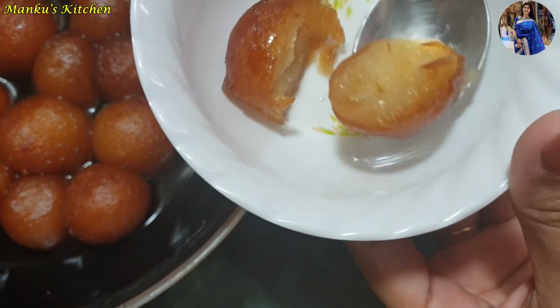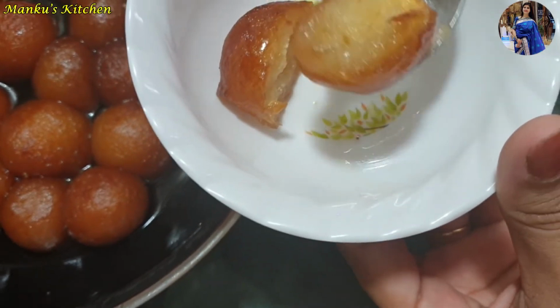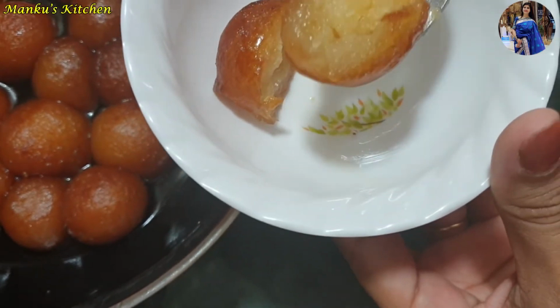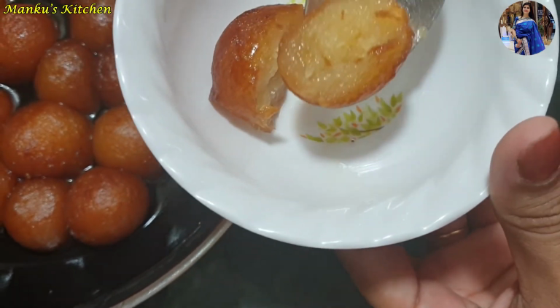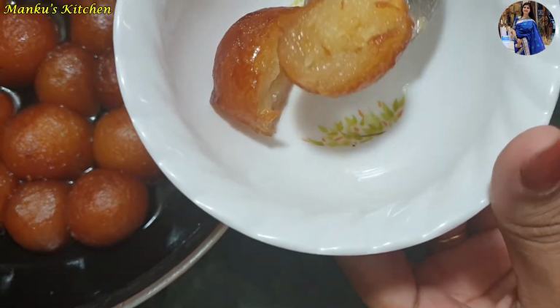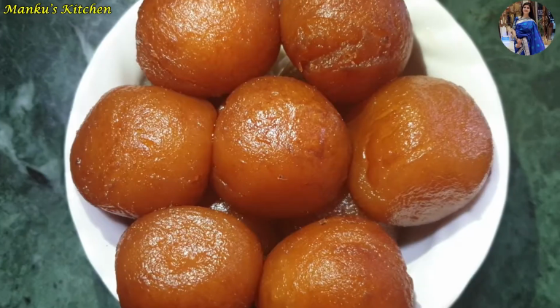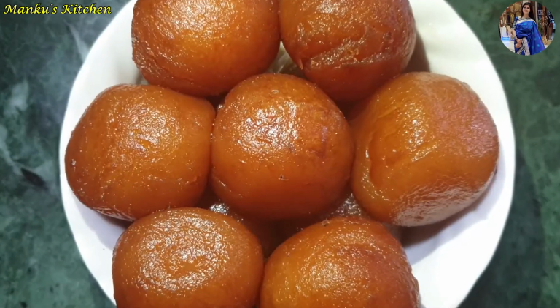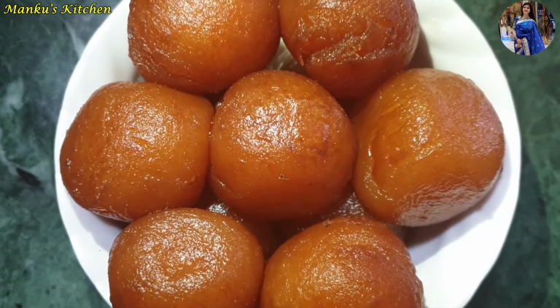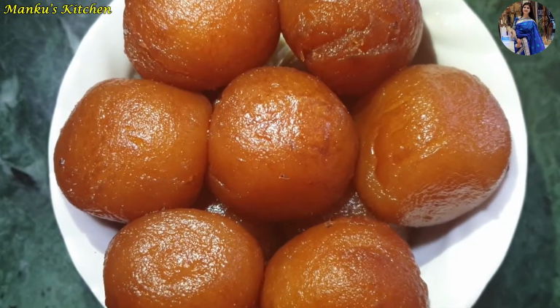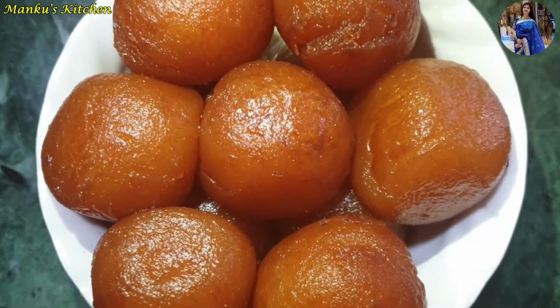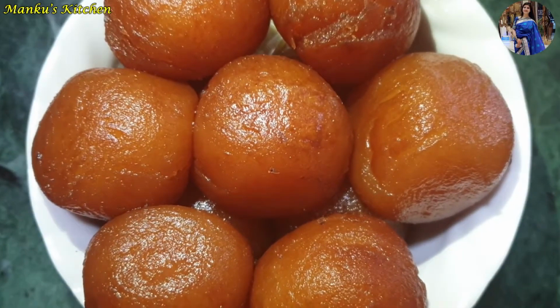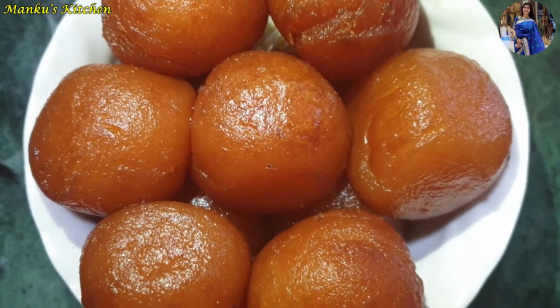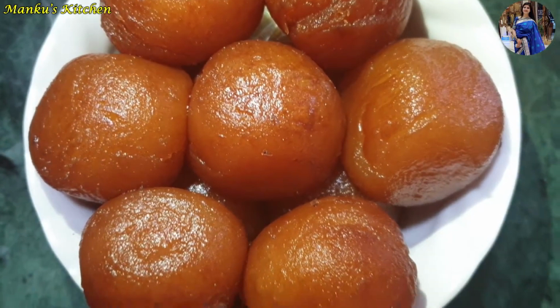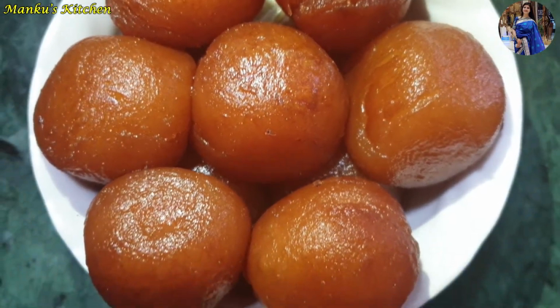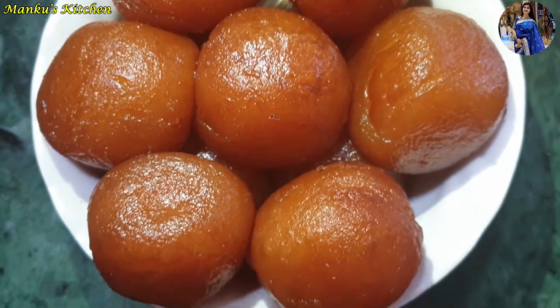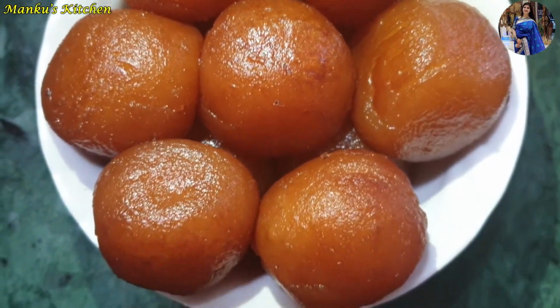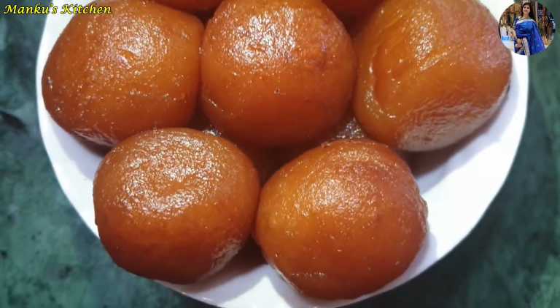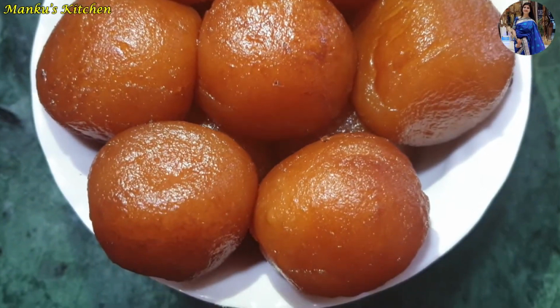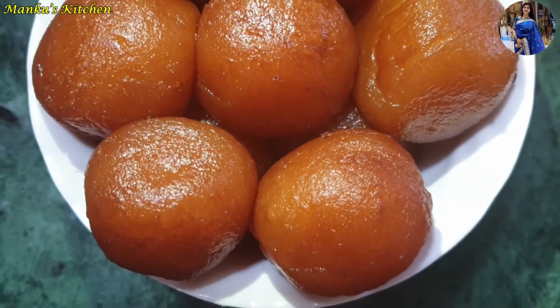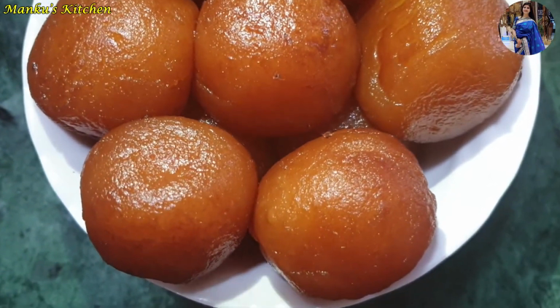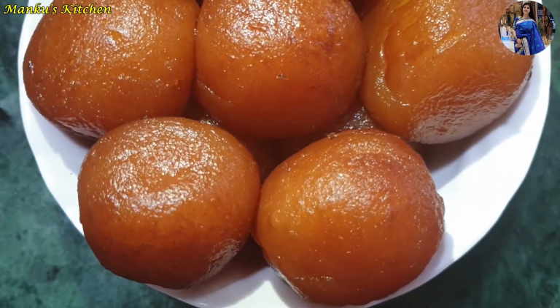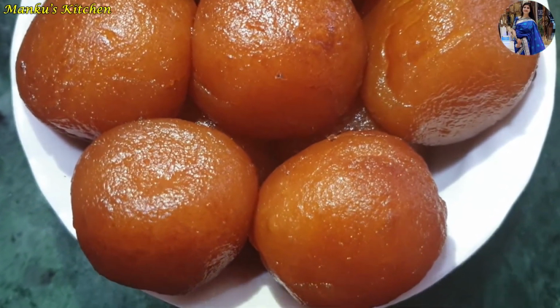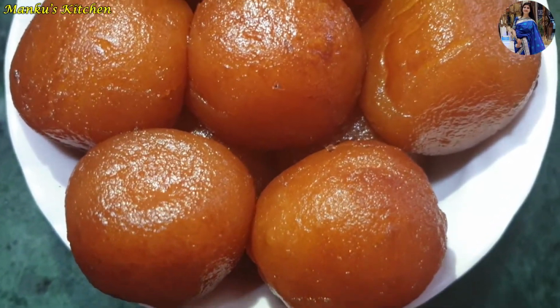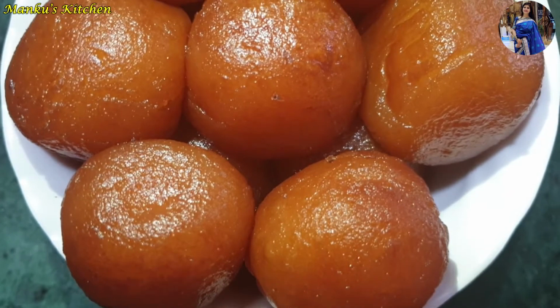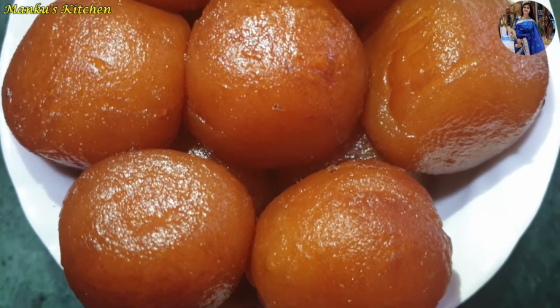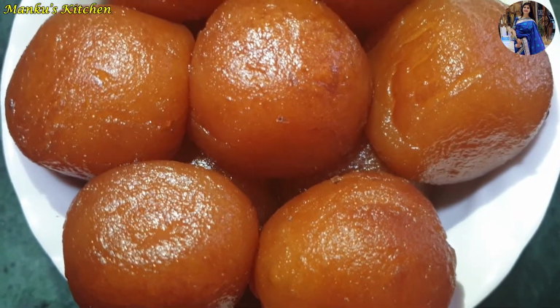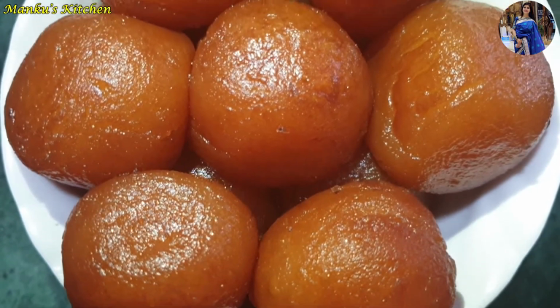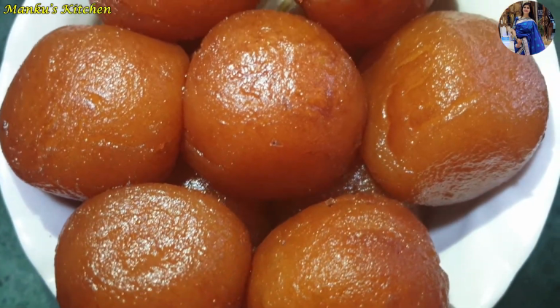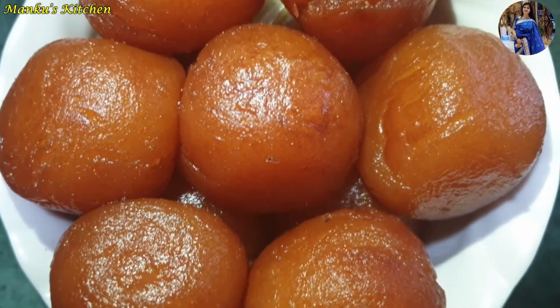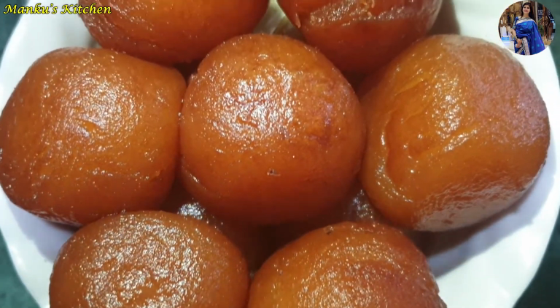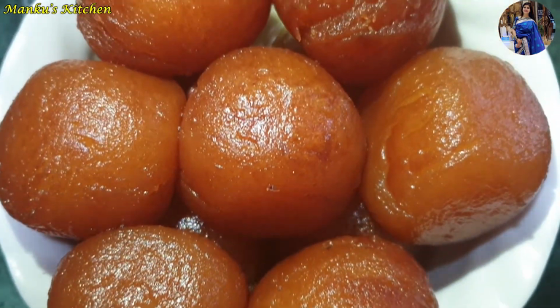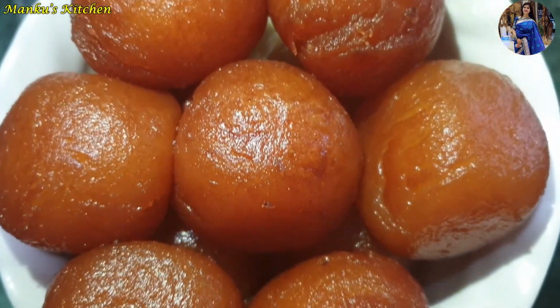When we are in lockdown, we can't eat gulab jamun from outside. You can make gulab jamun very easily at home.